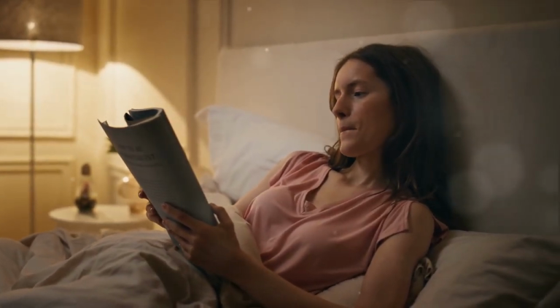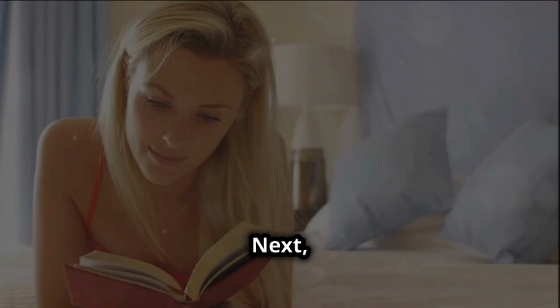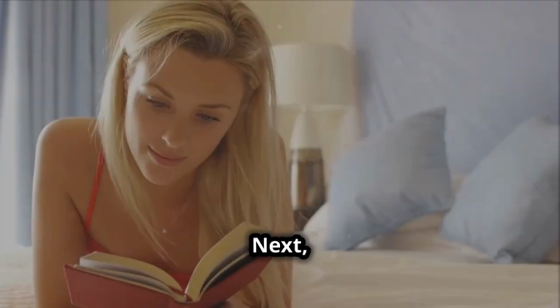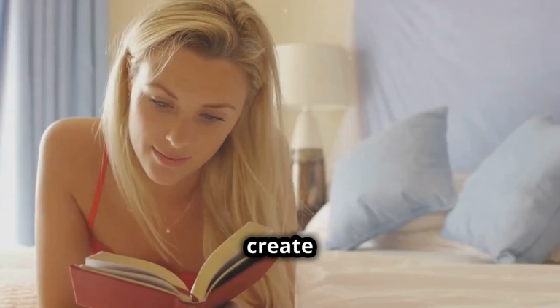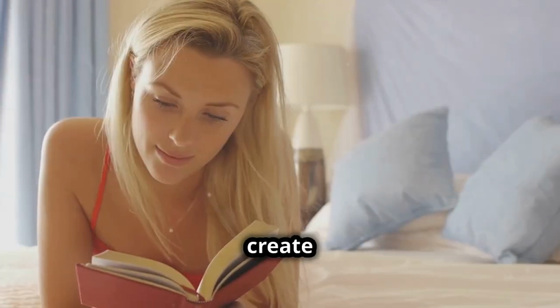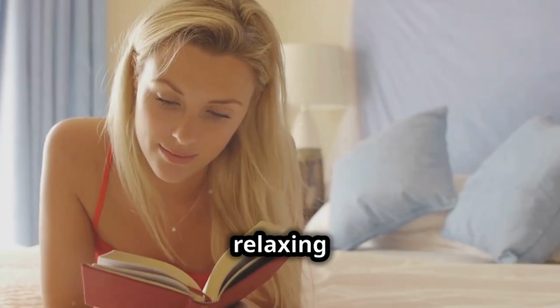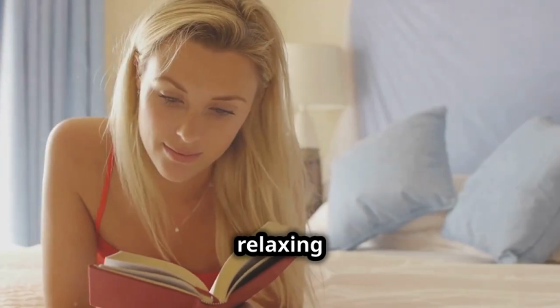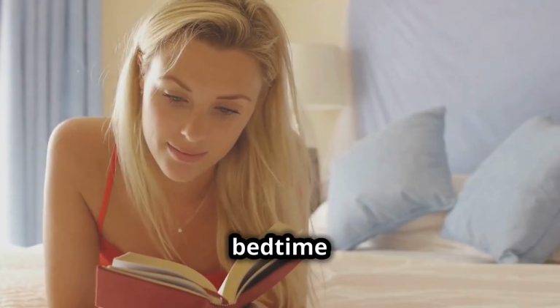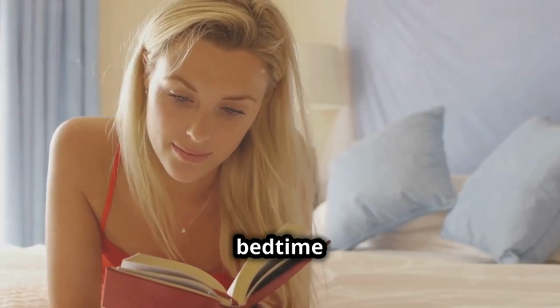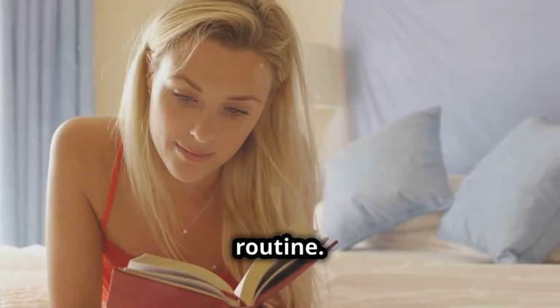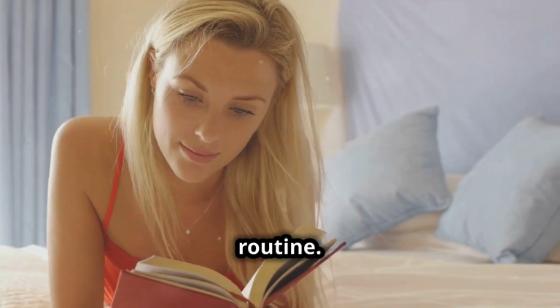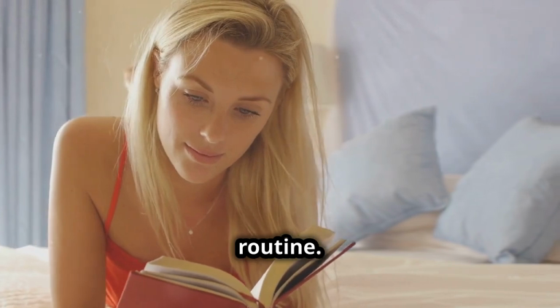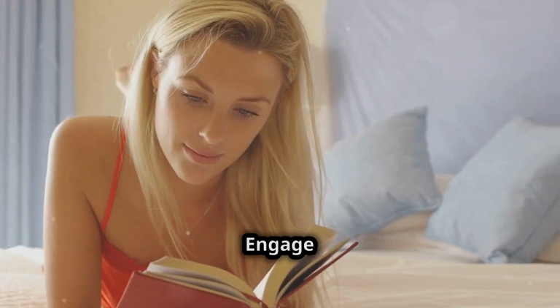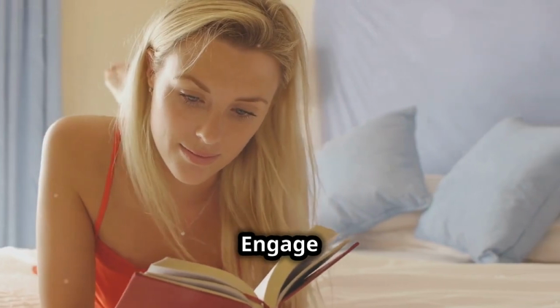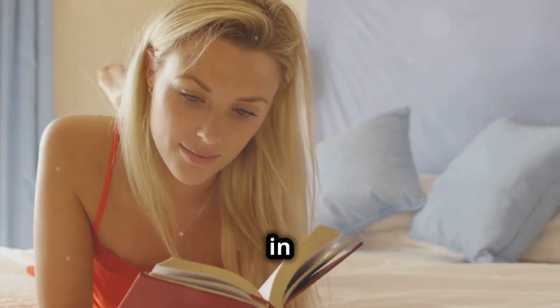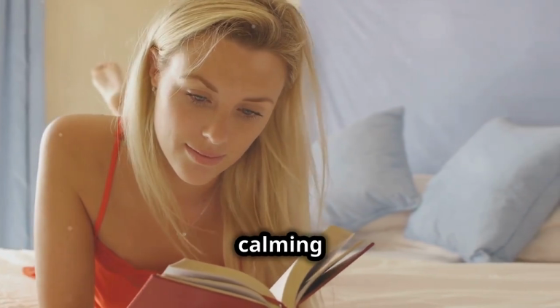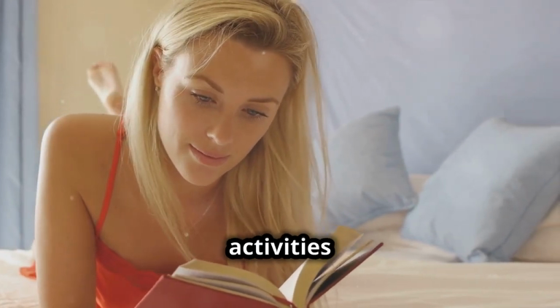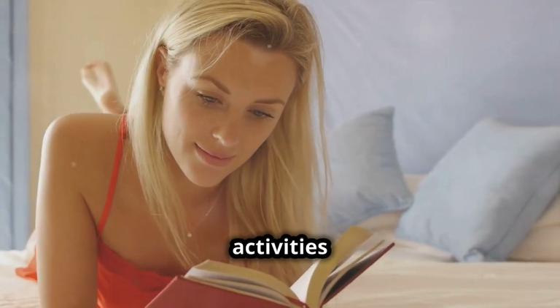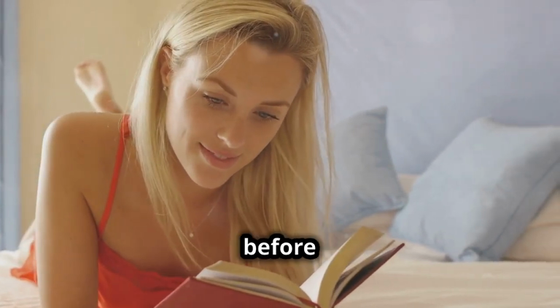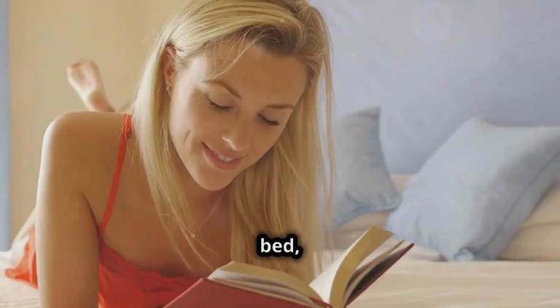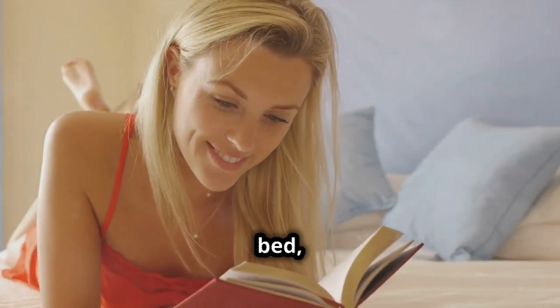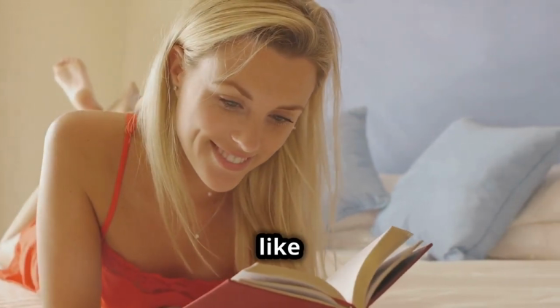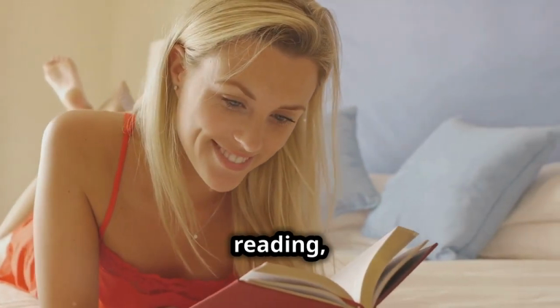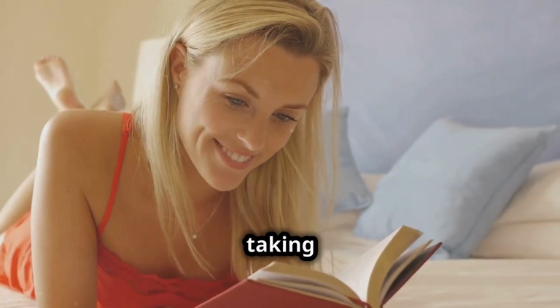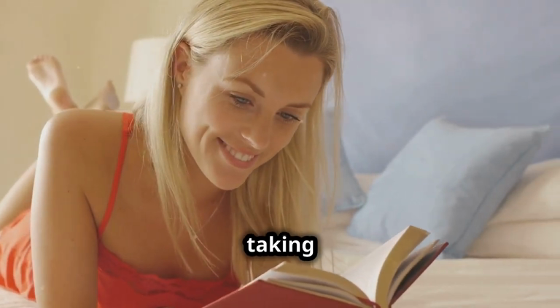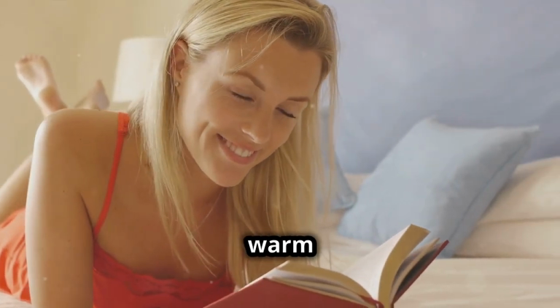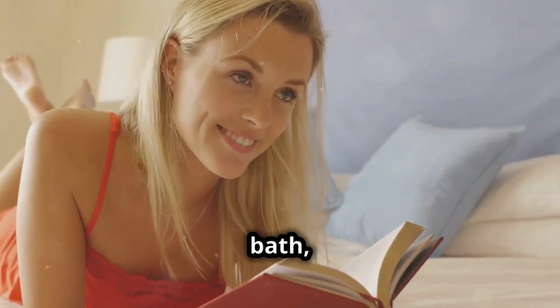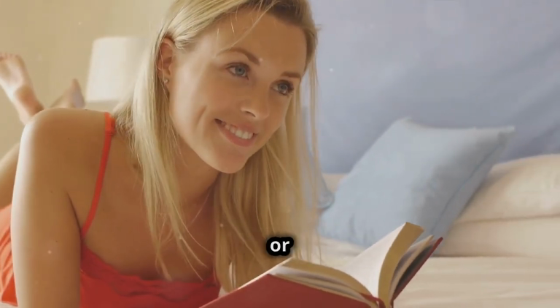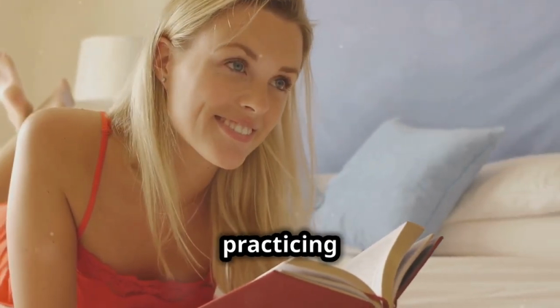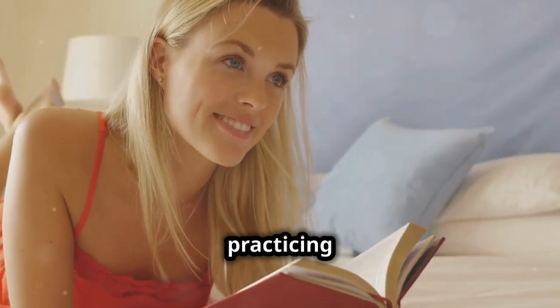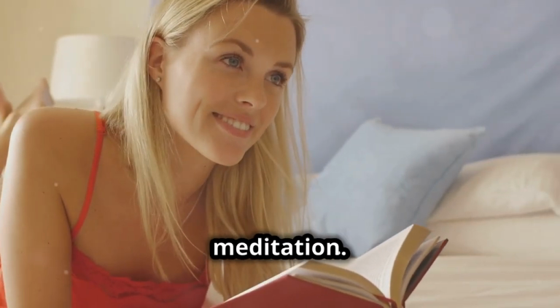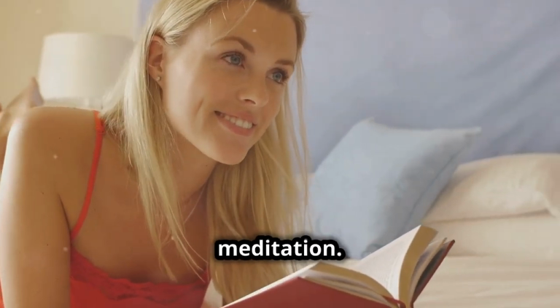Next, create a relaxing bedtime routine. Engage in calming activities before bed like reading, taking a warm bath, or practicing meditation.